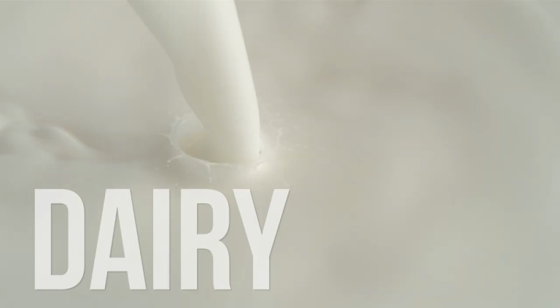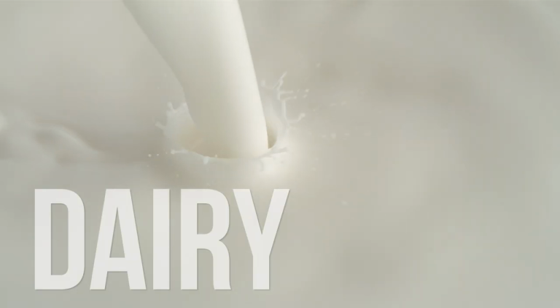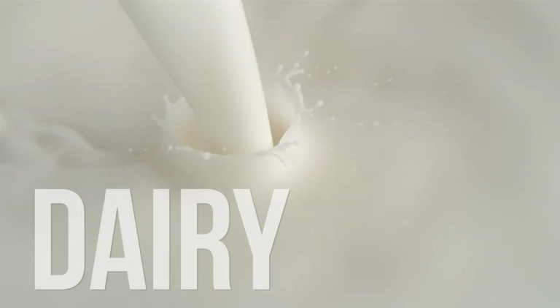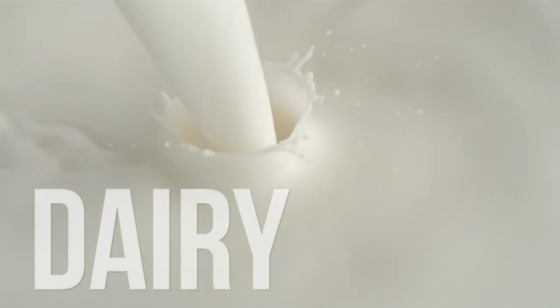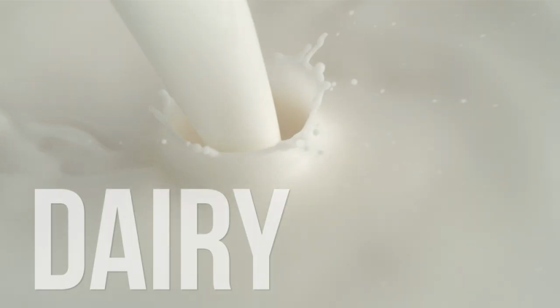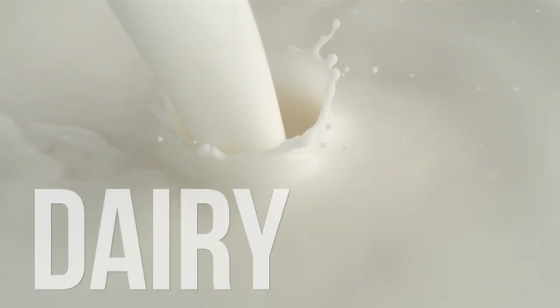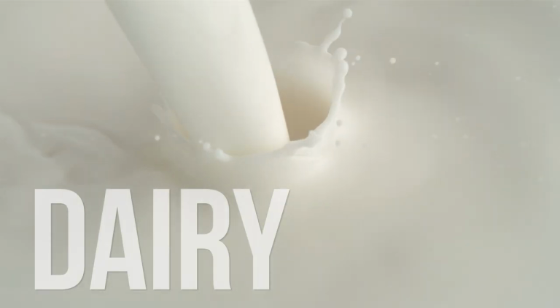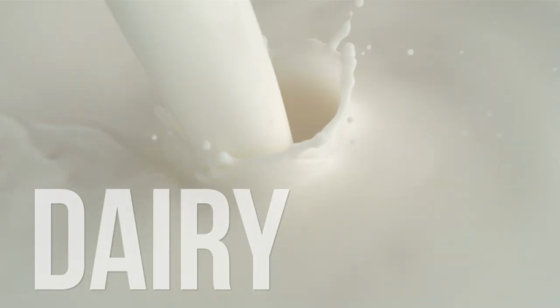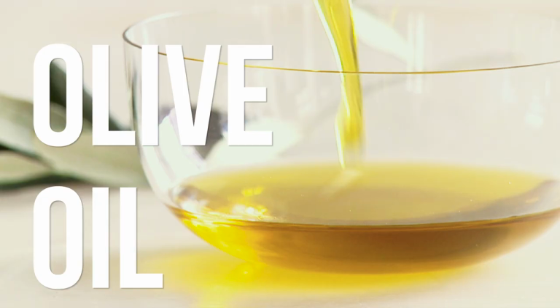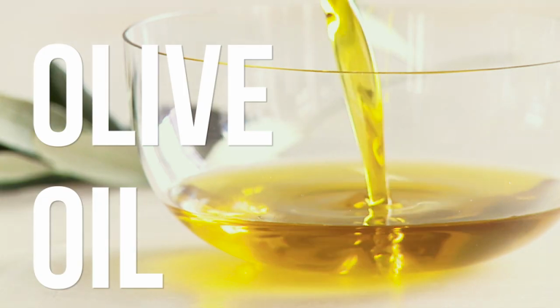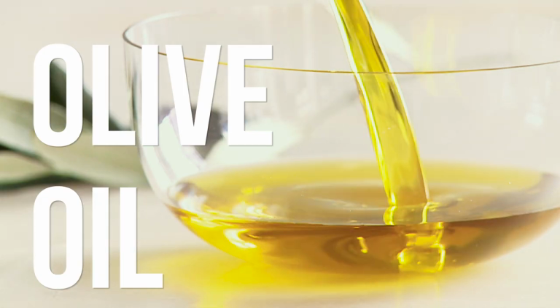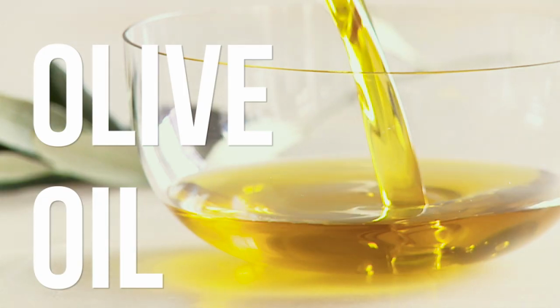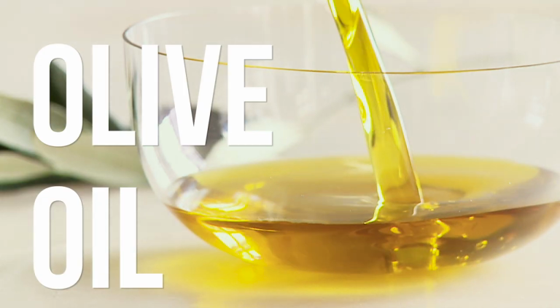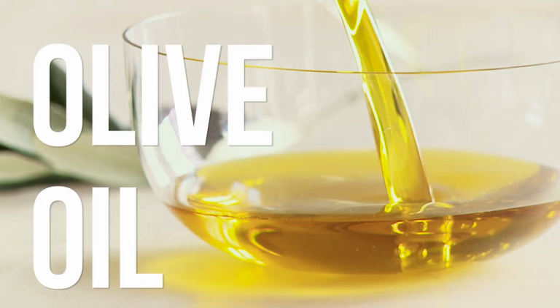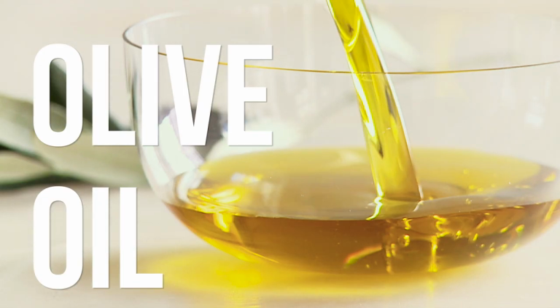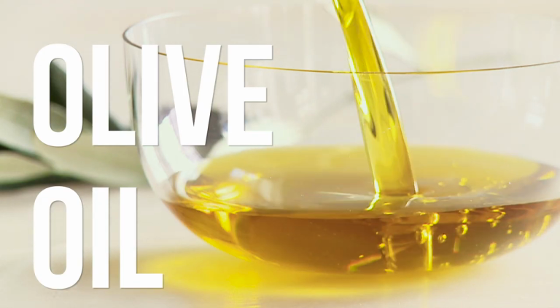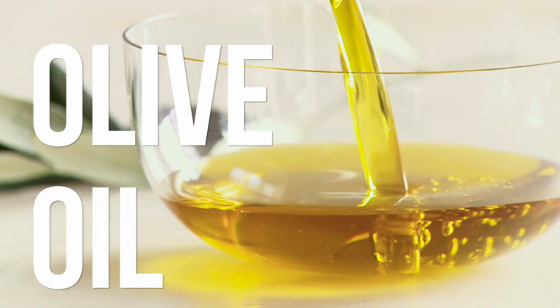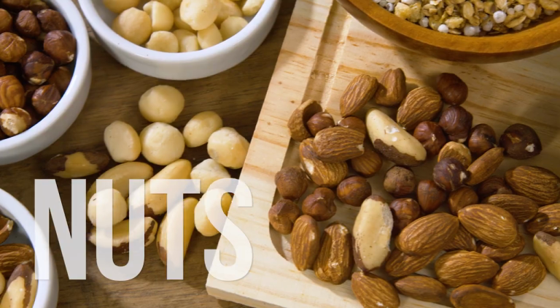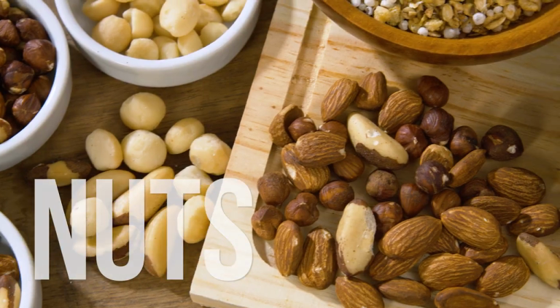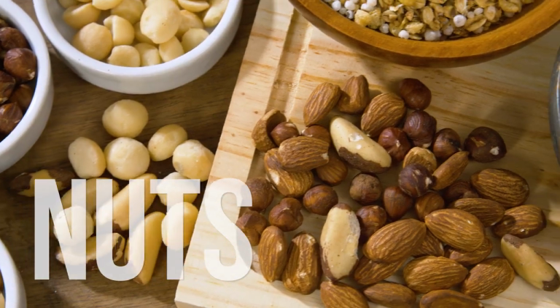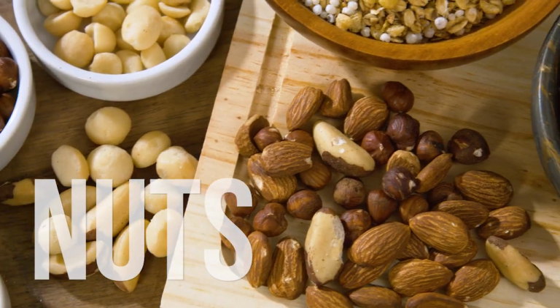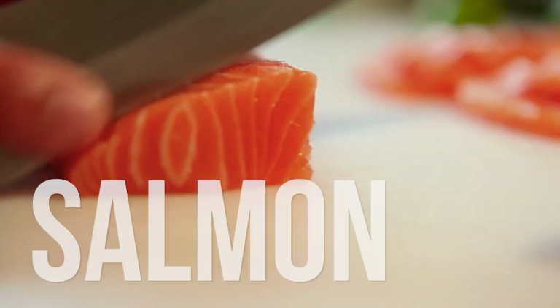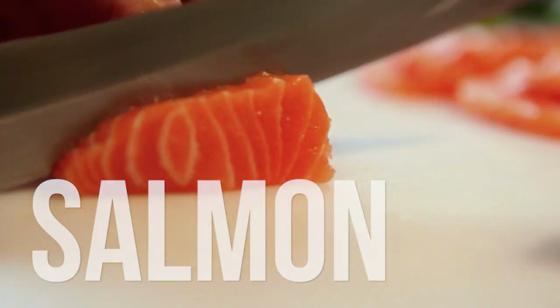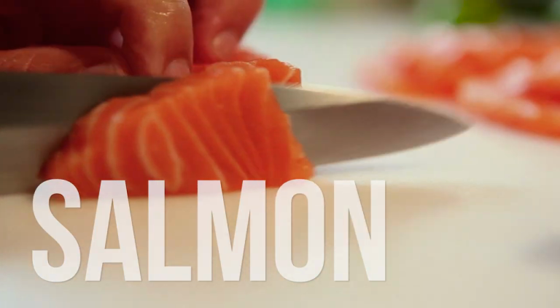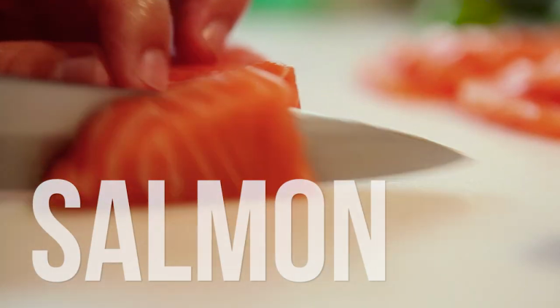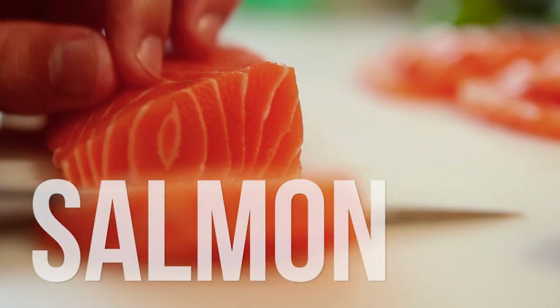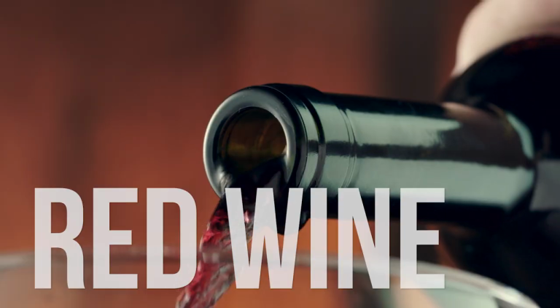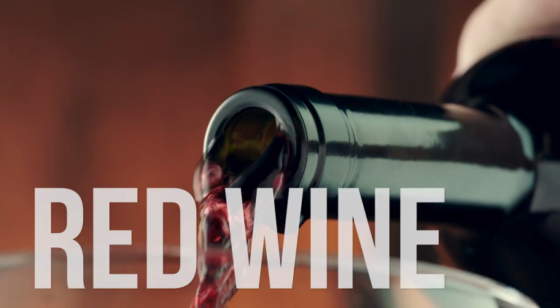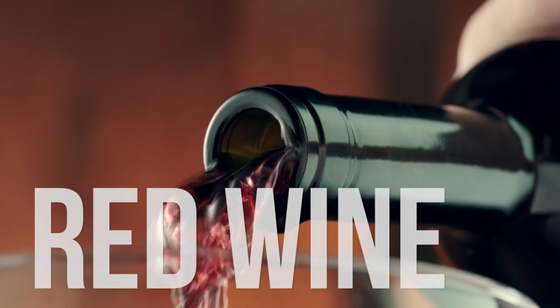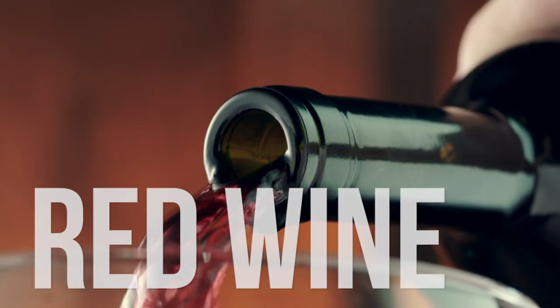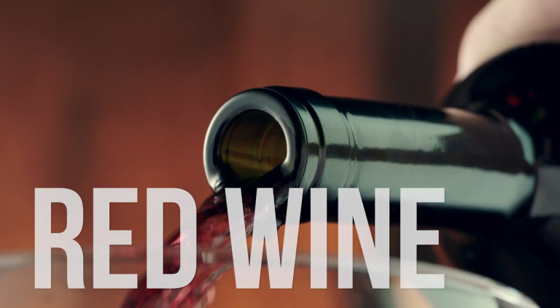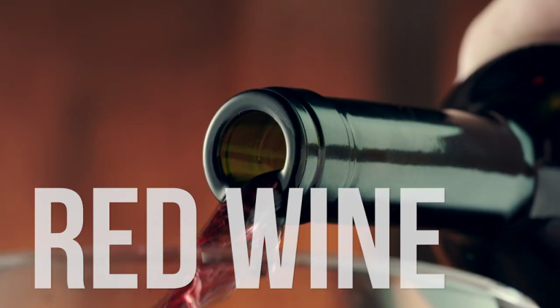calcium-rich dairy products, healthy fats that you get from olive oil, nuts and salmon, and also a little bit of red wine.